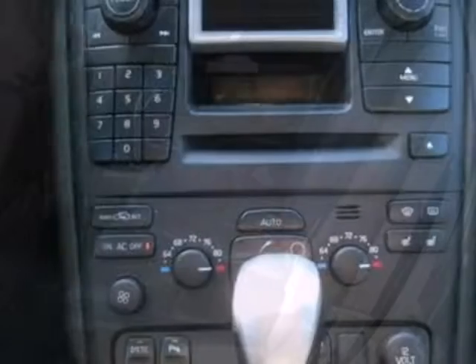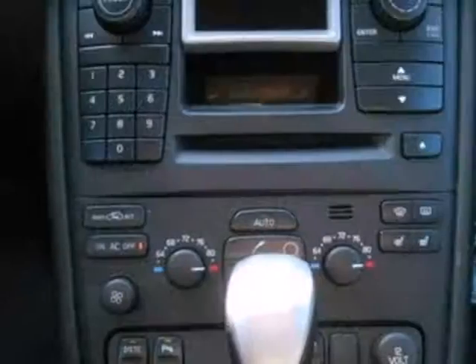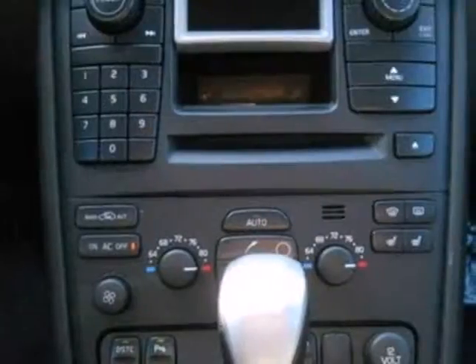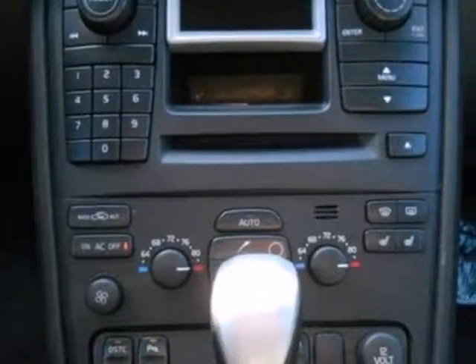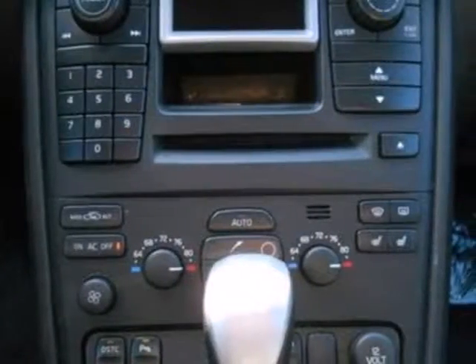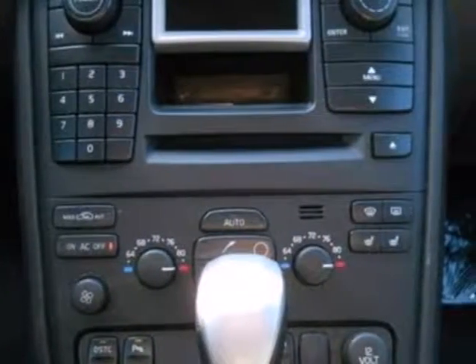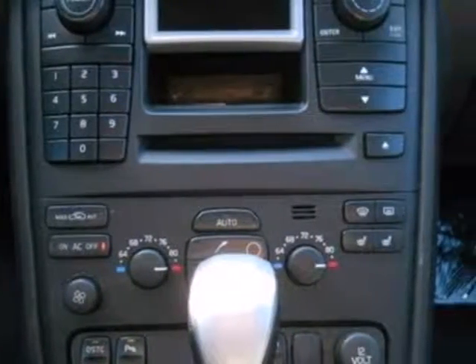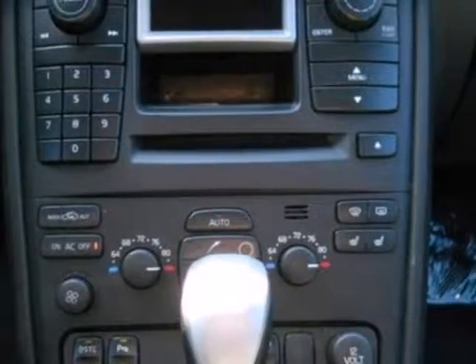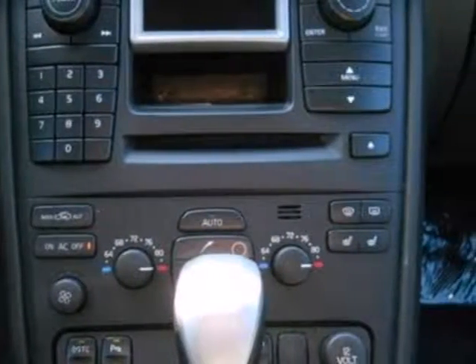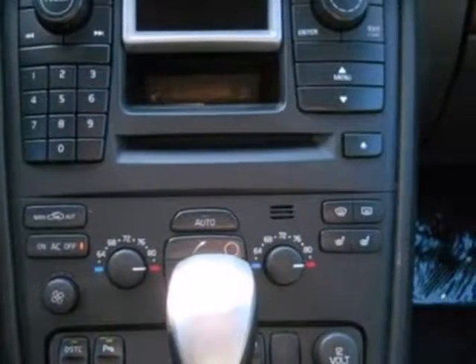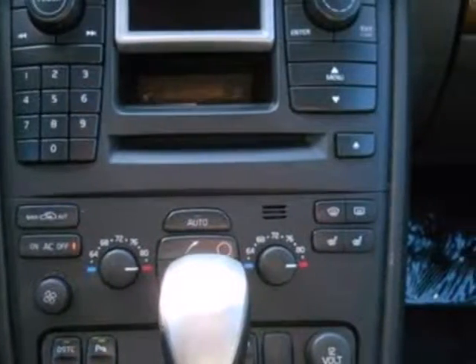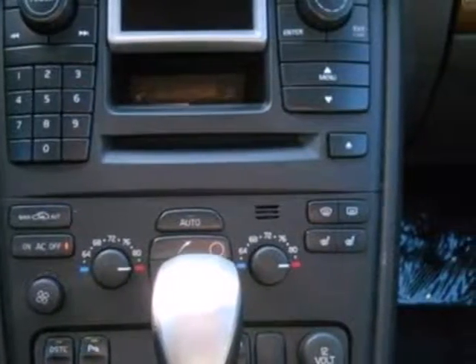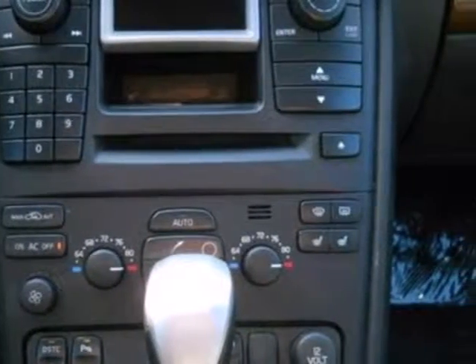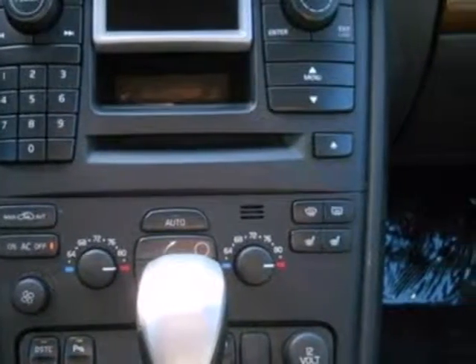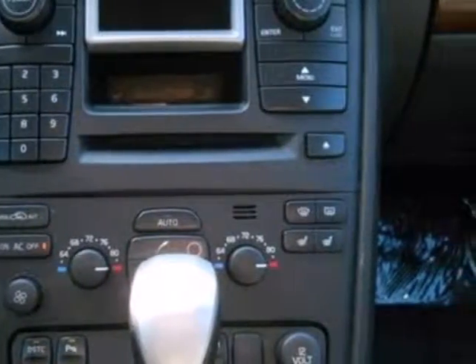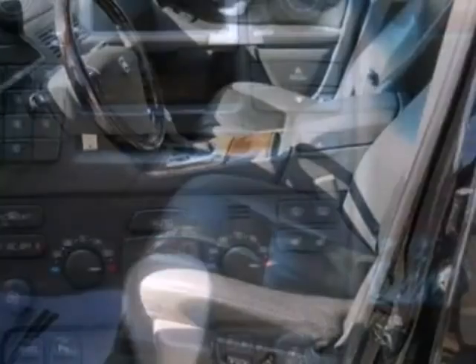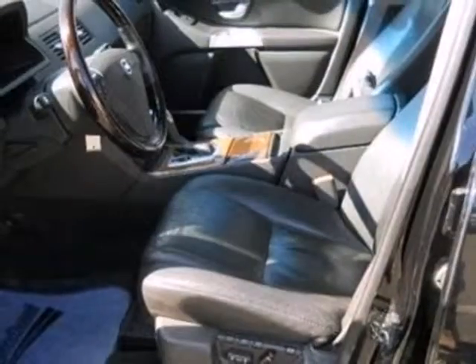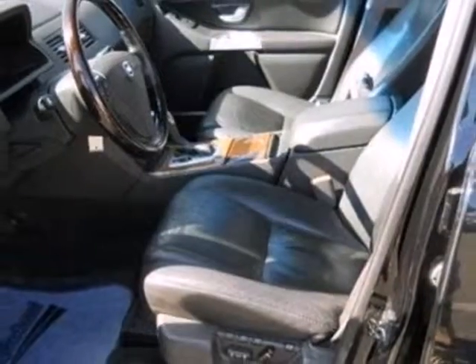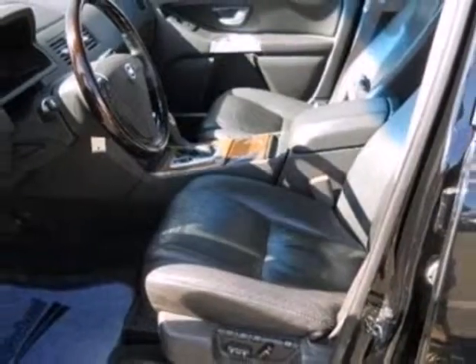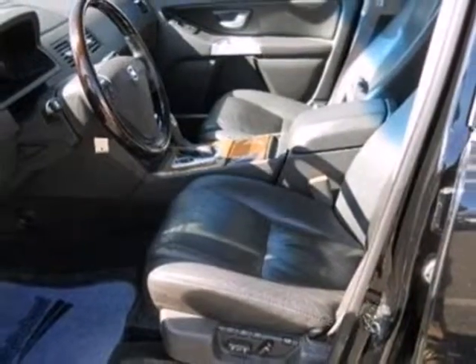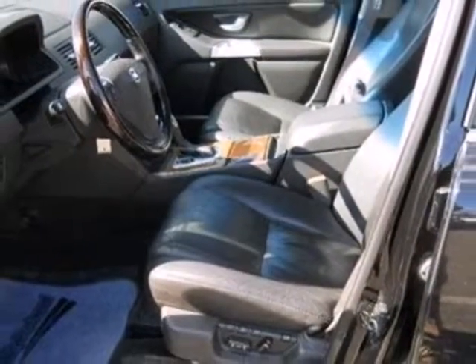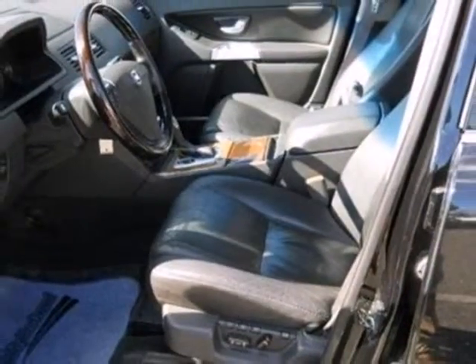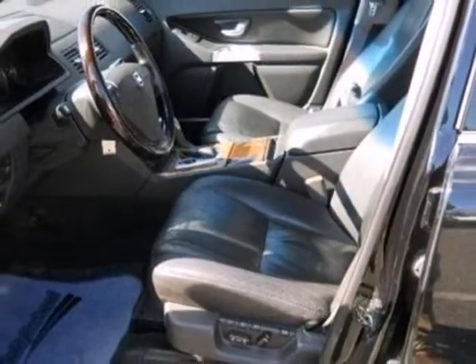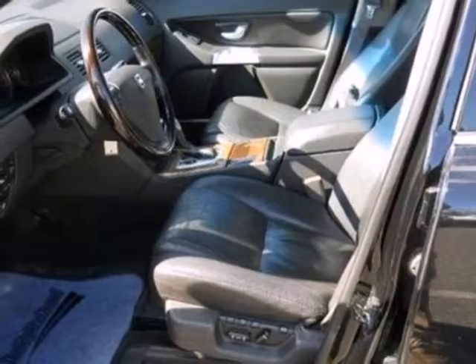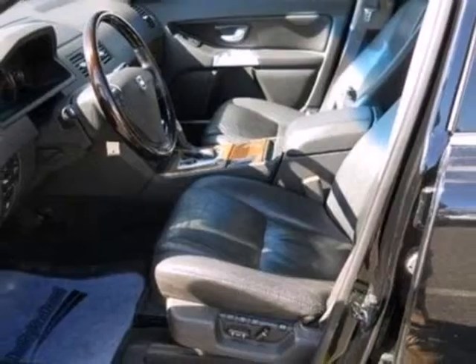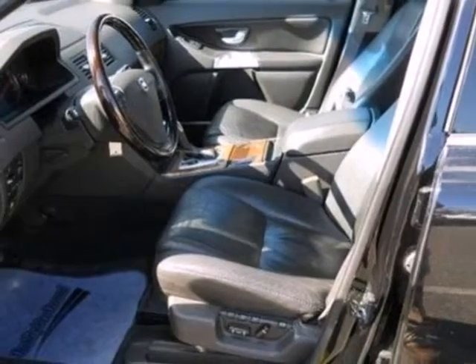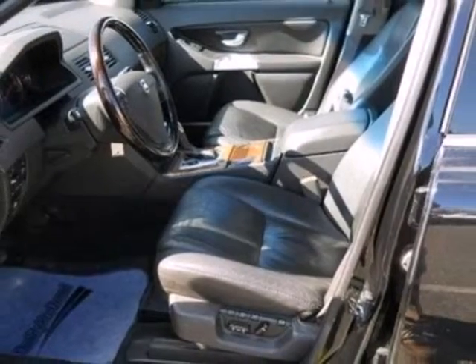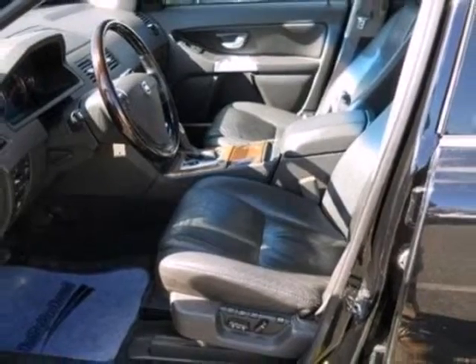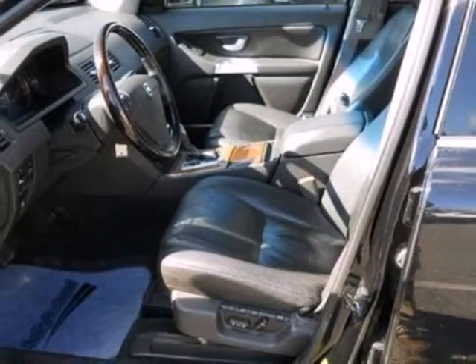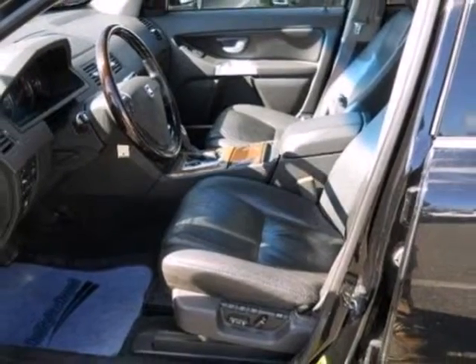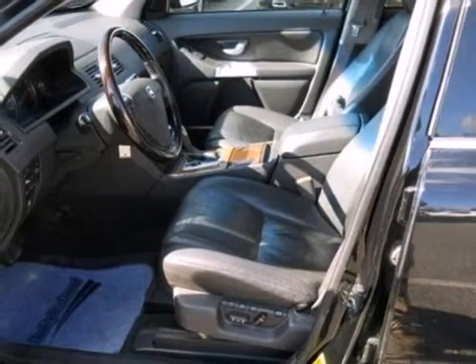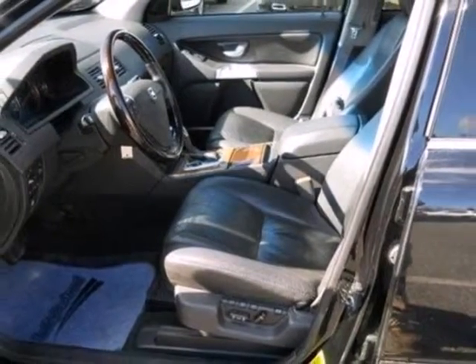The stunning XC90 is the definitive SUV for people who appreciate the finer things in life, like this extraordinary vehicle.